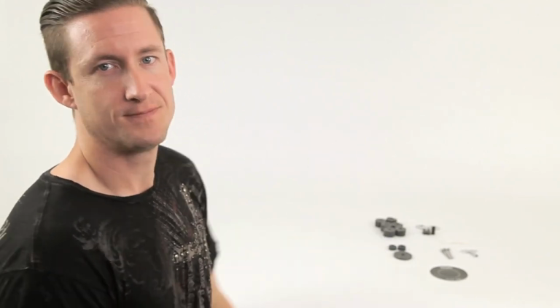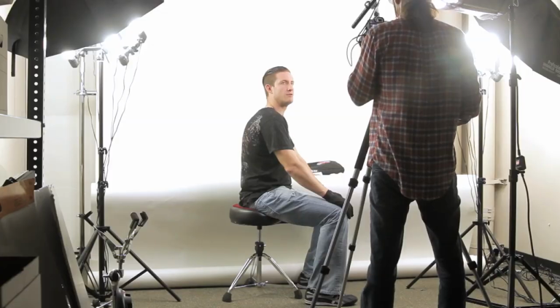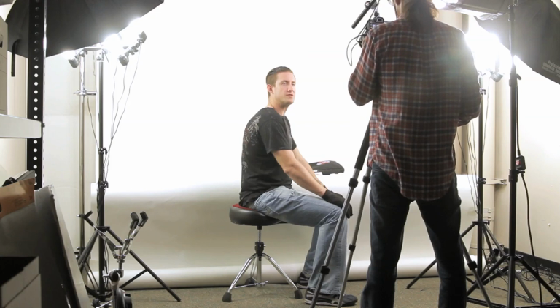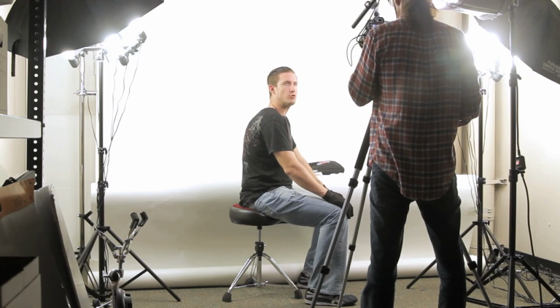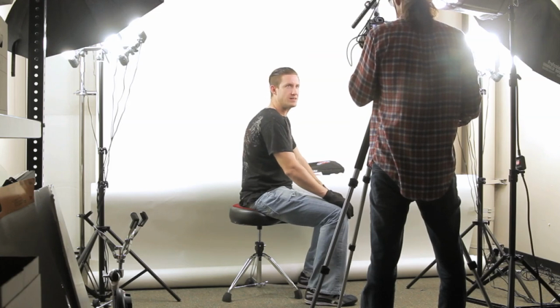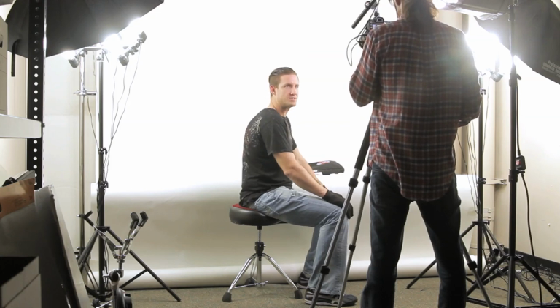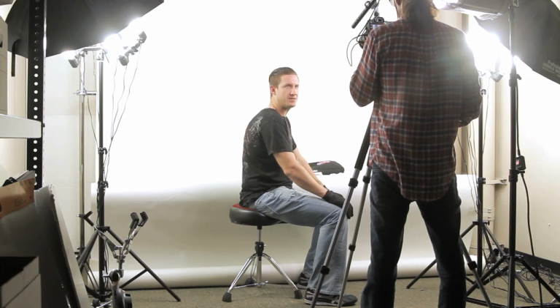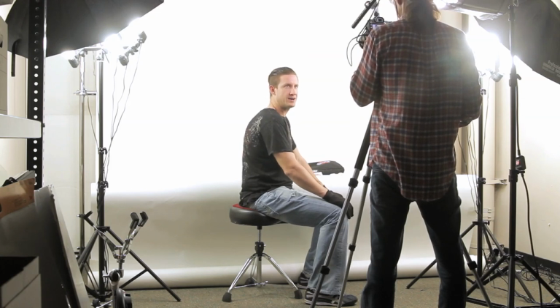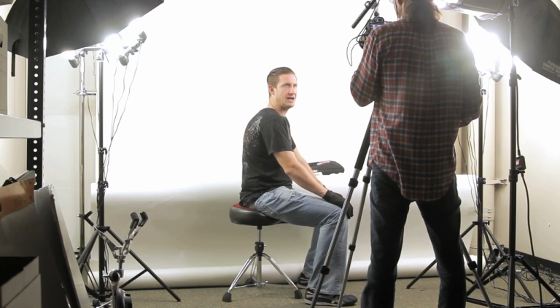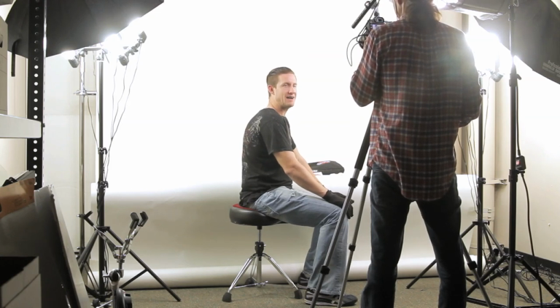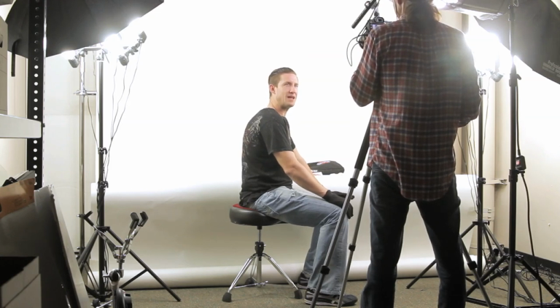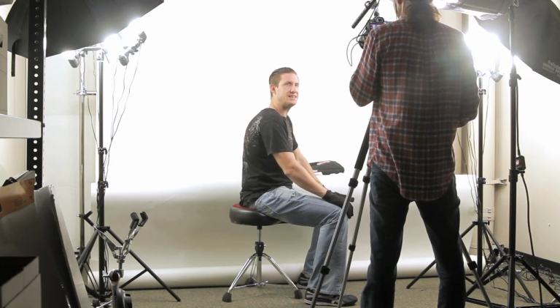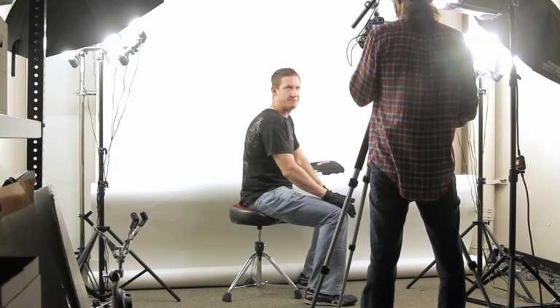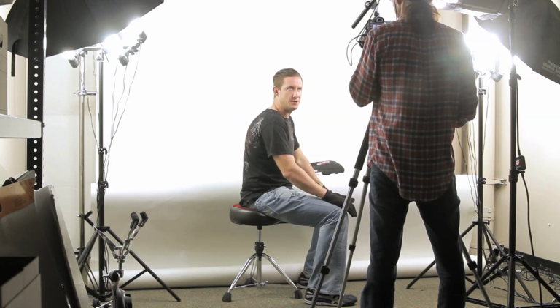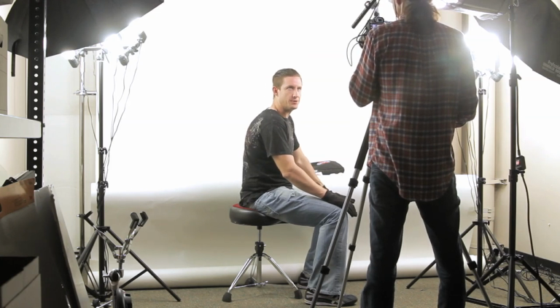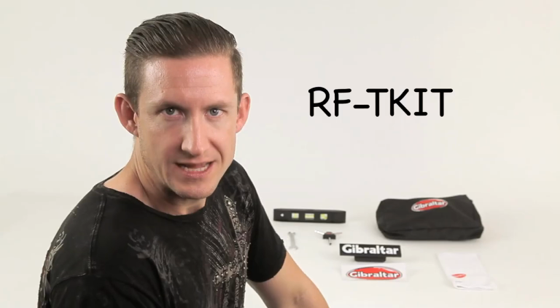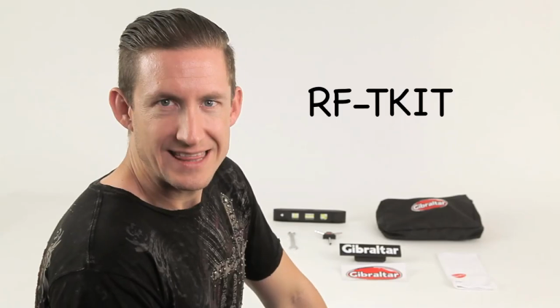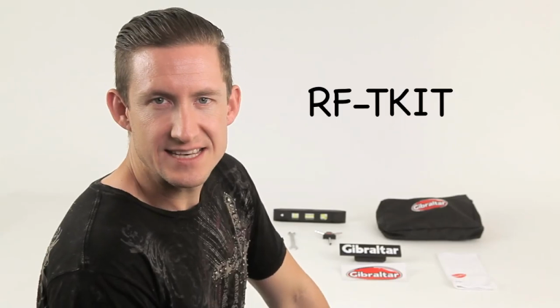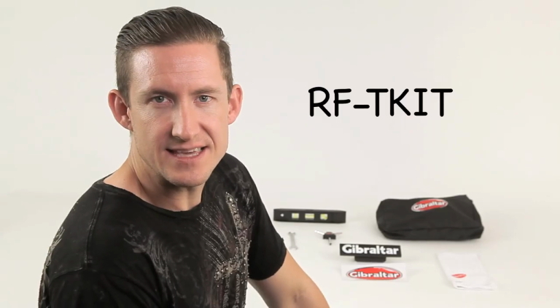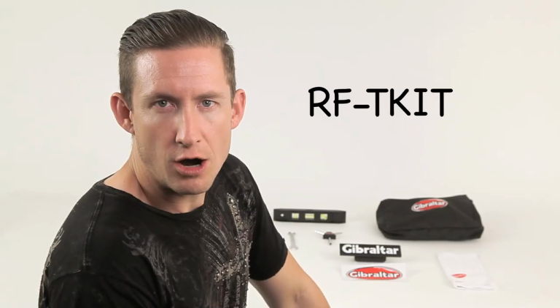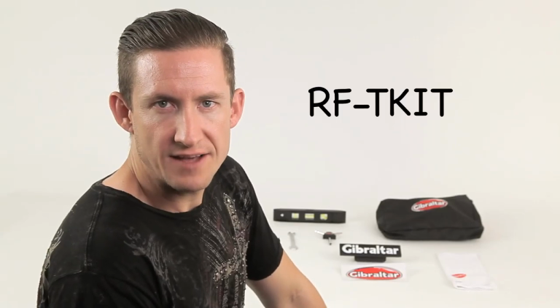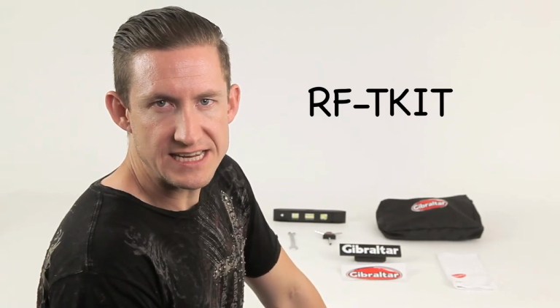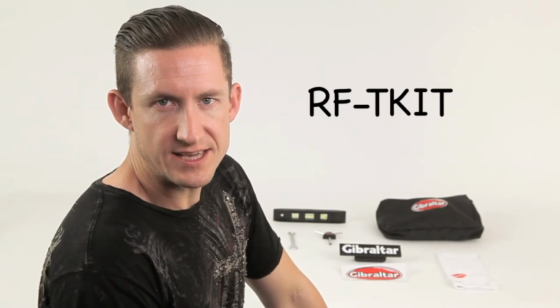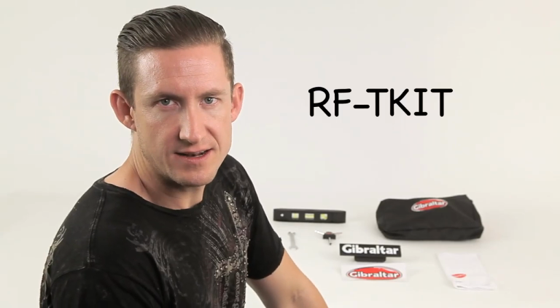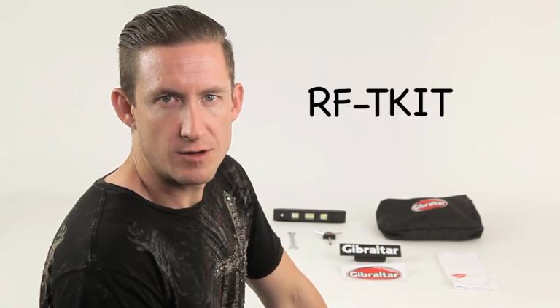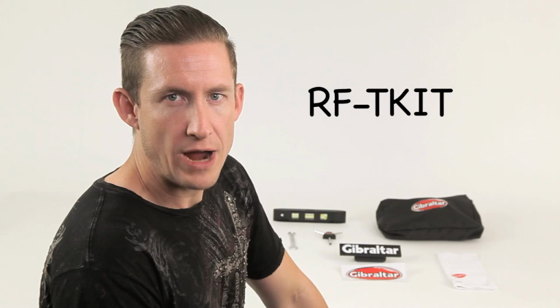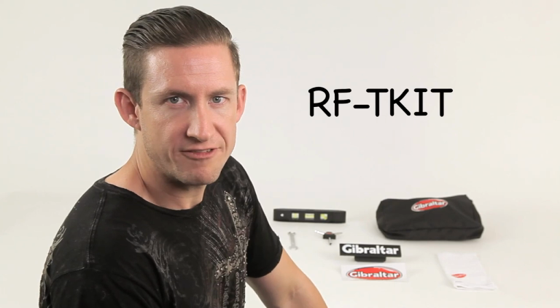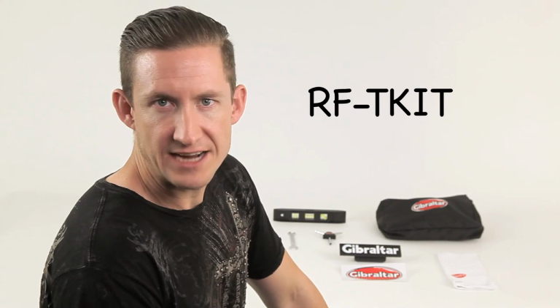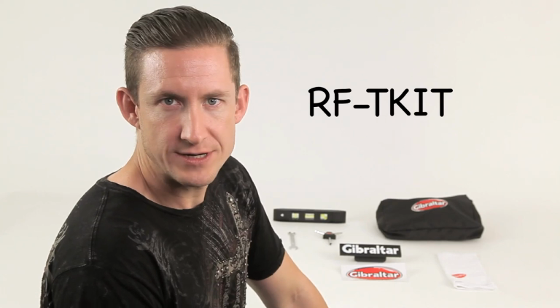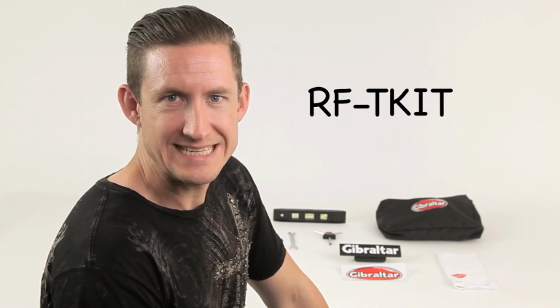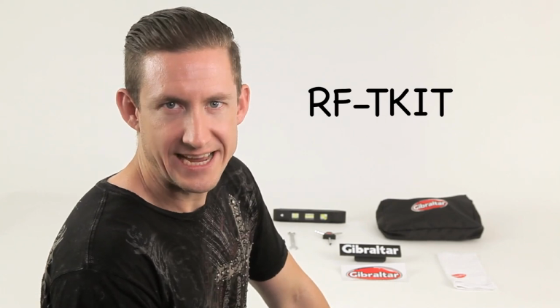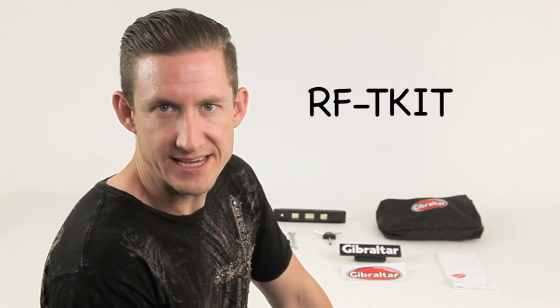For those of you rack lovers out there, I've got the kit for you. This is the RFT kit — the Rack Factory Tech Kit.